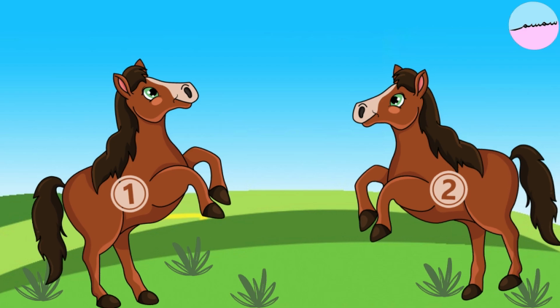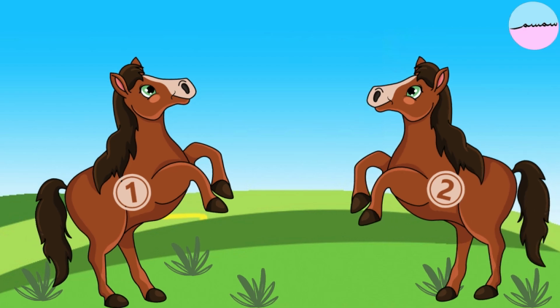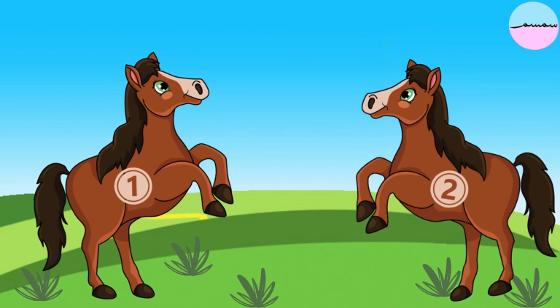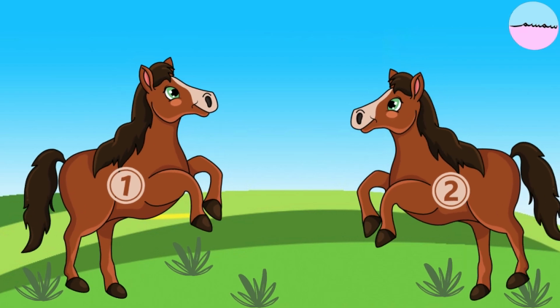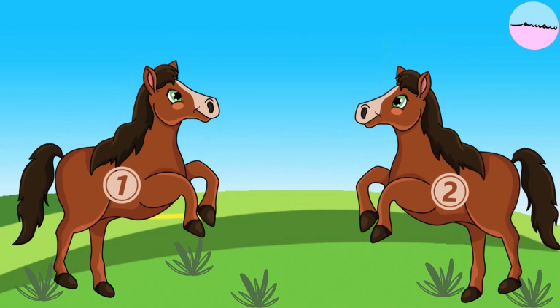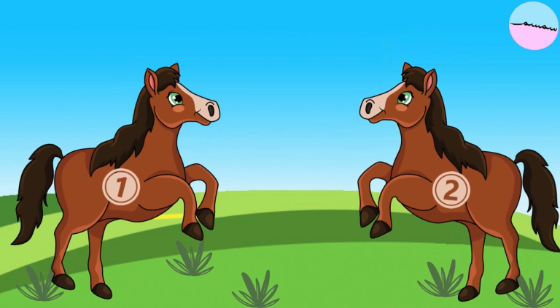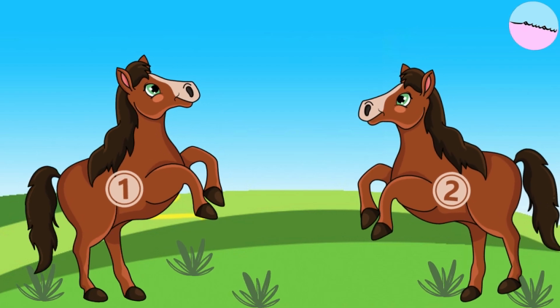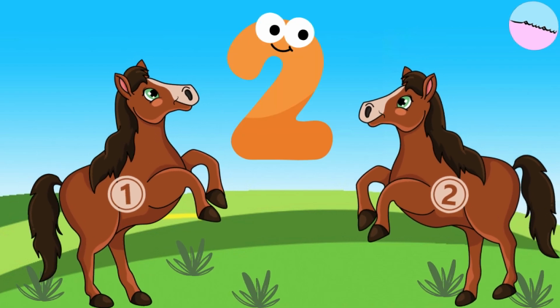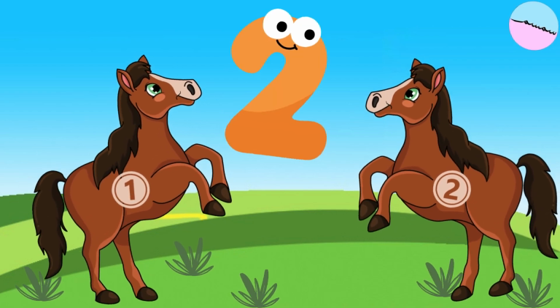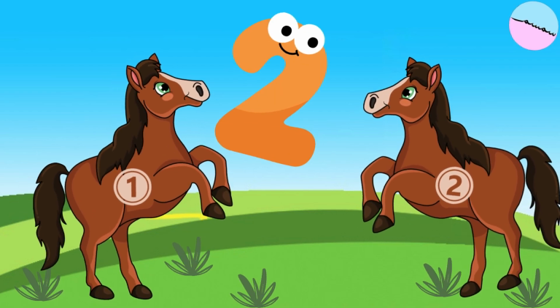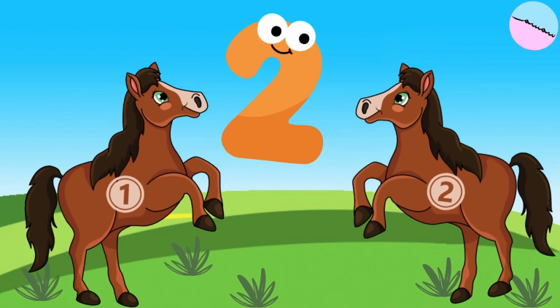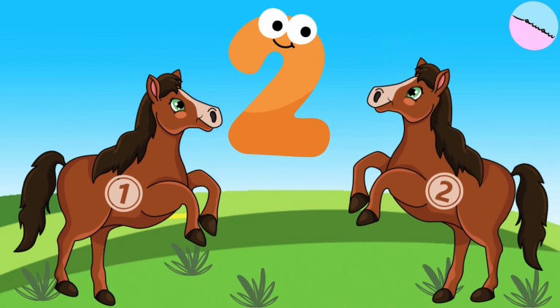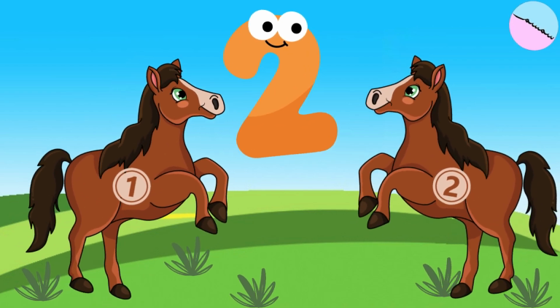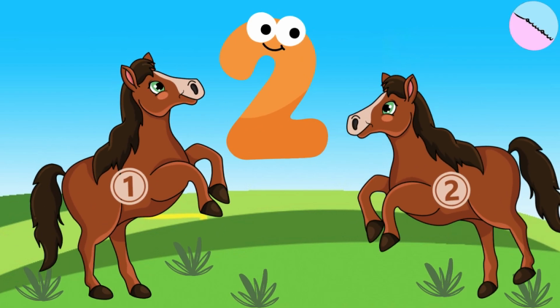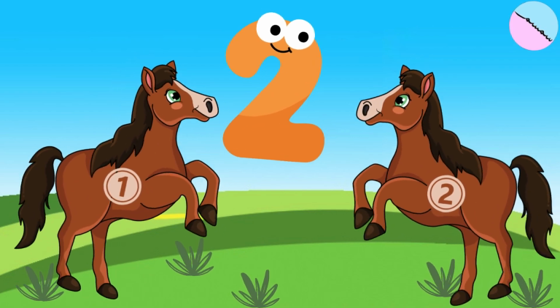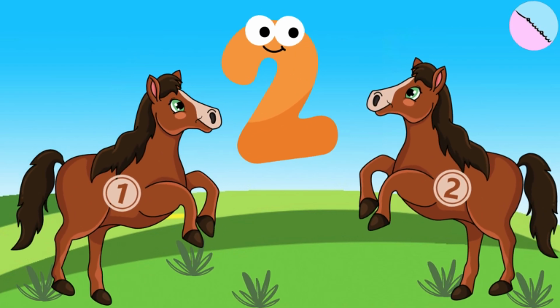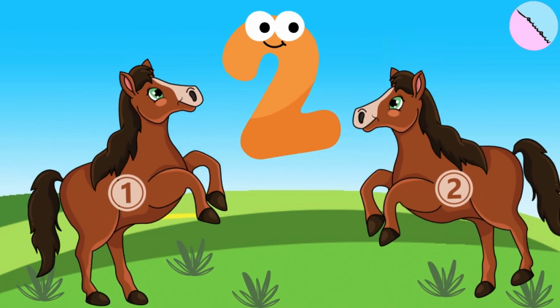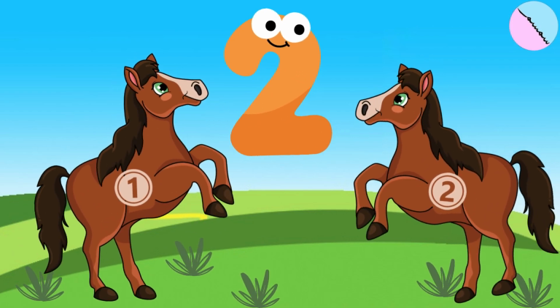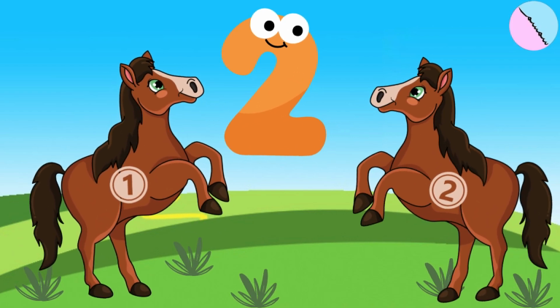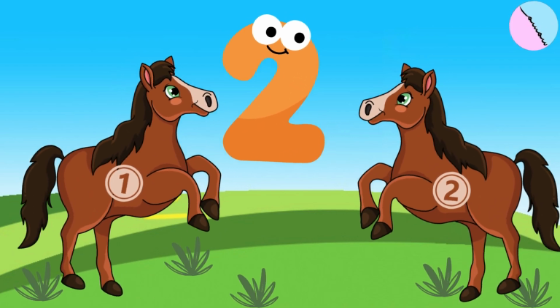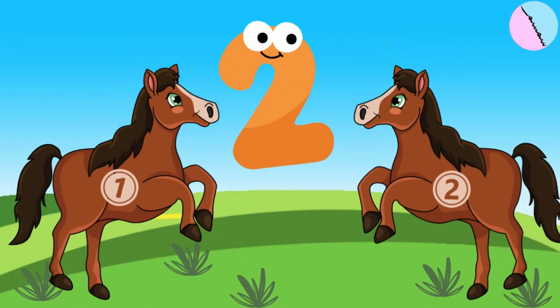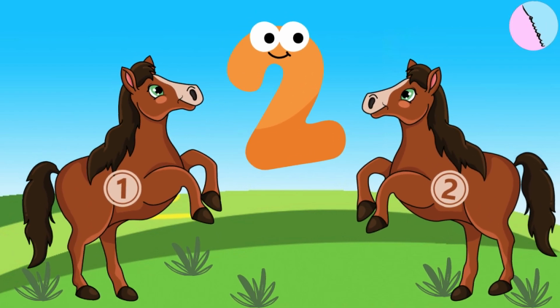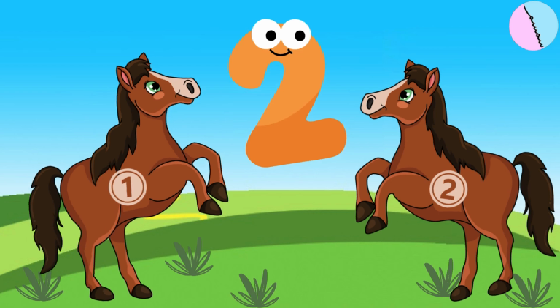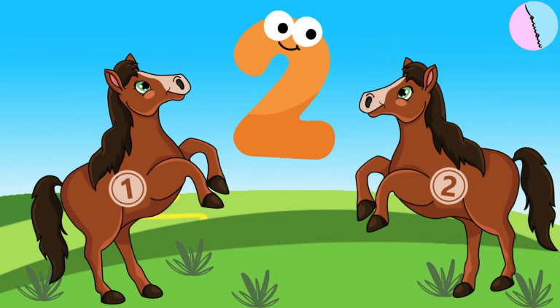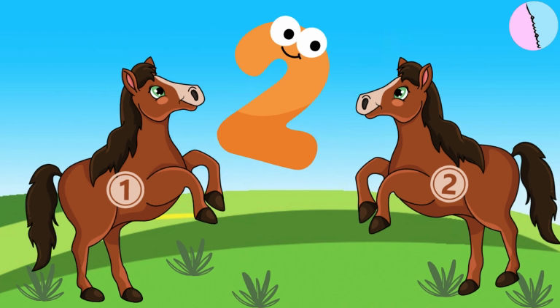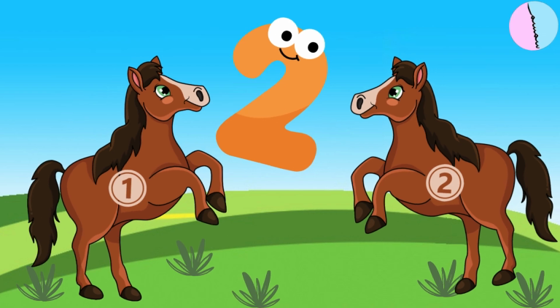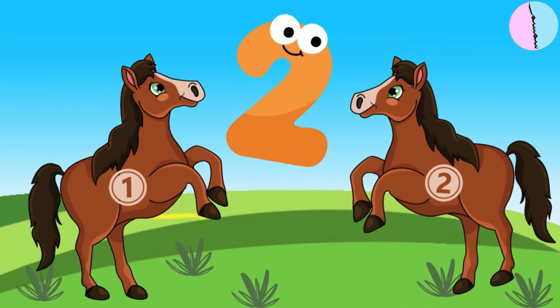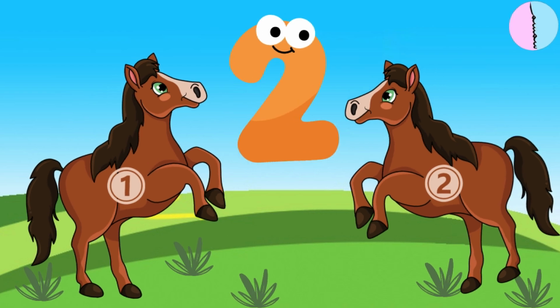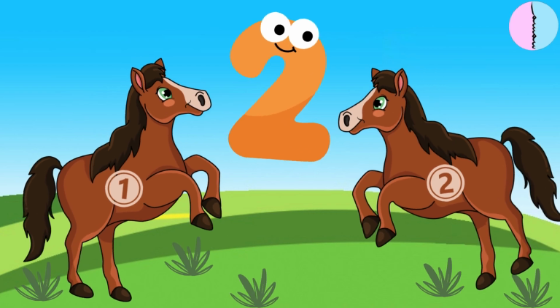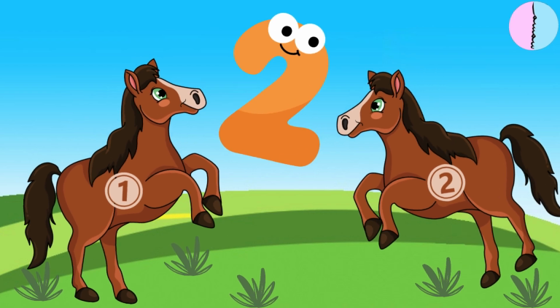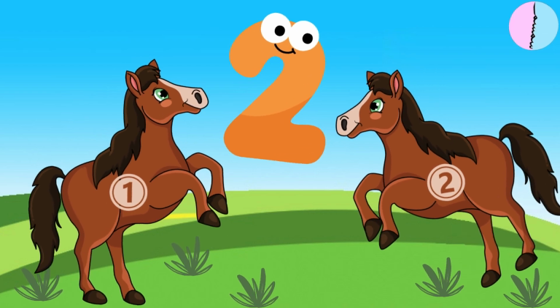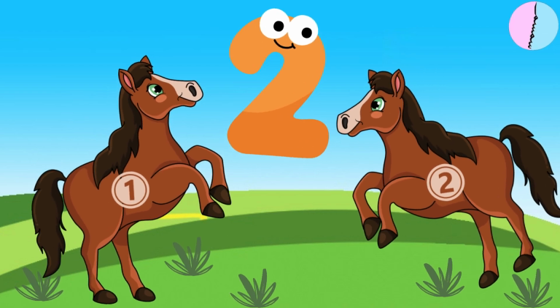Now we have two strong horses. One, two. Two is the number after one.